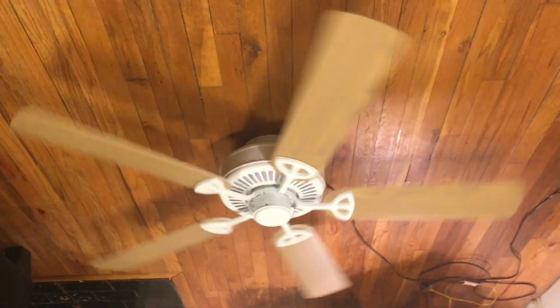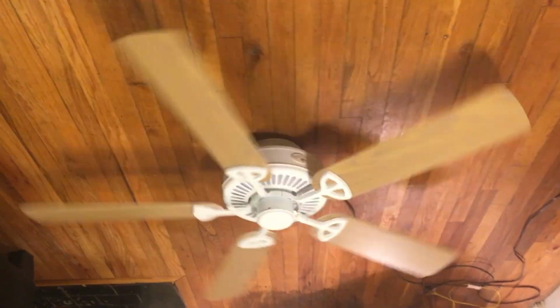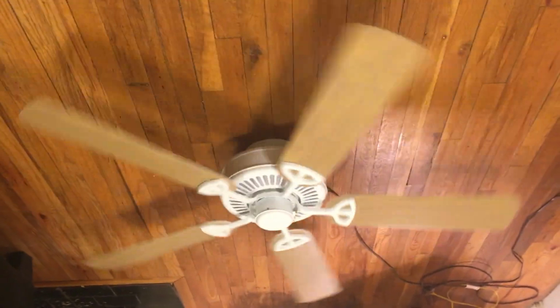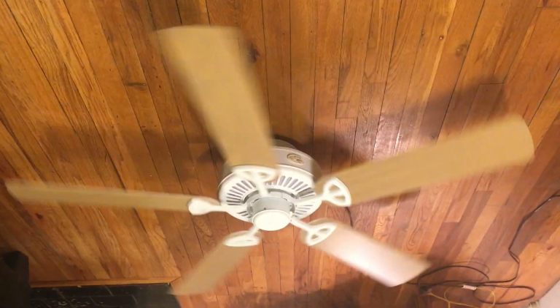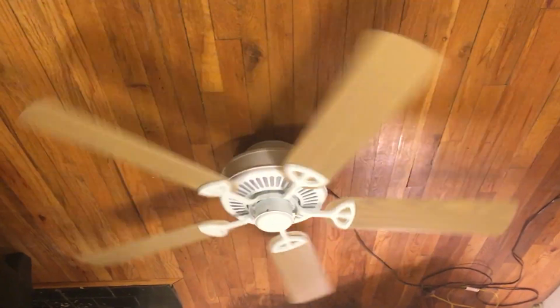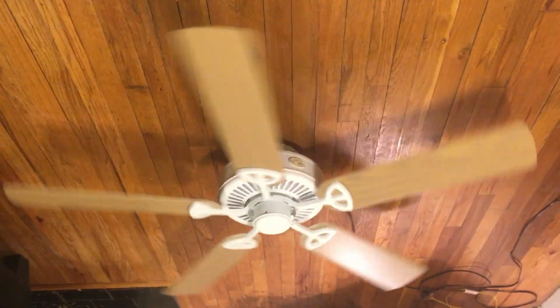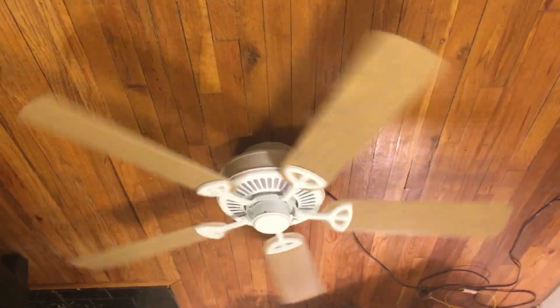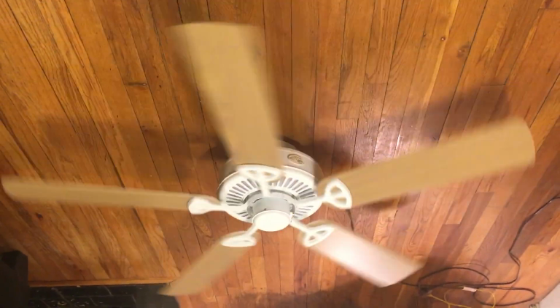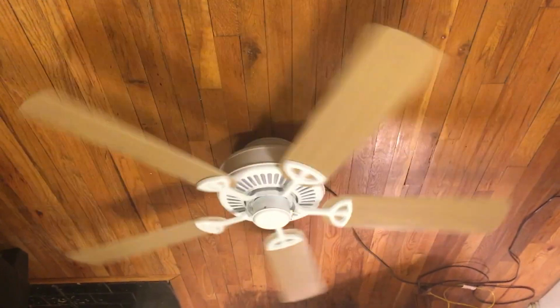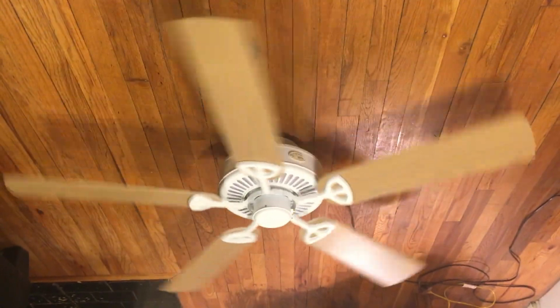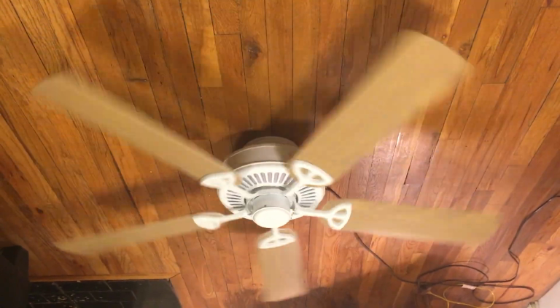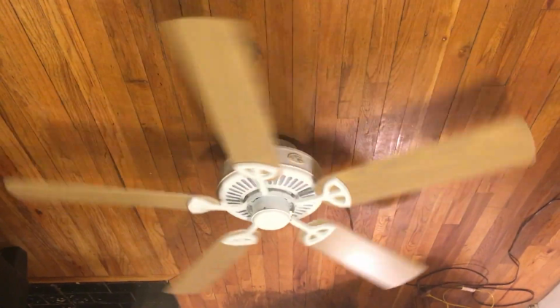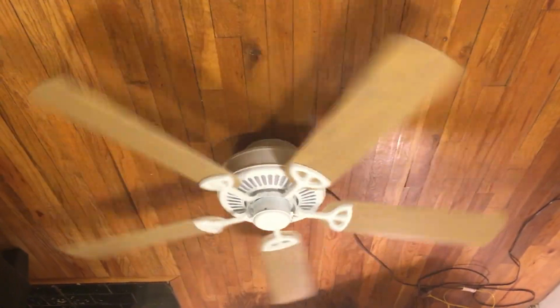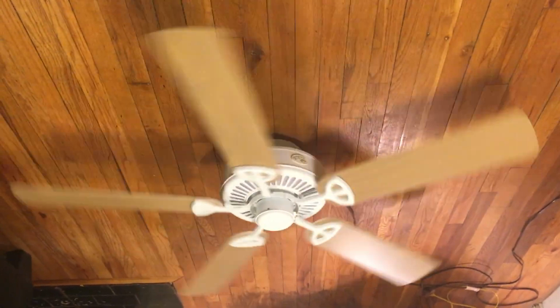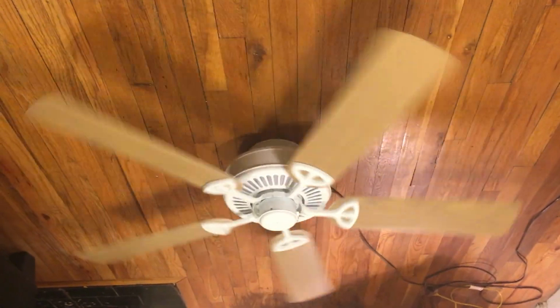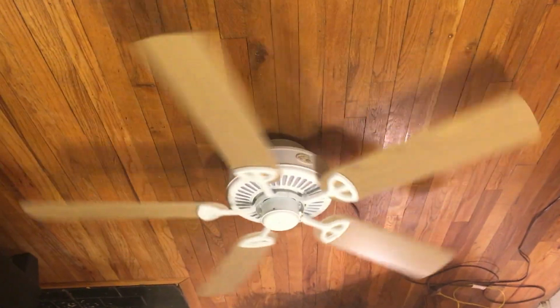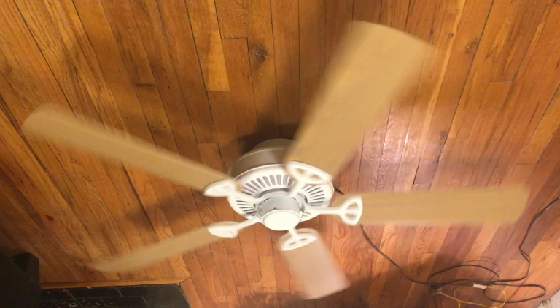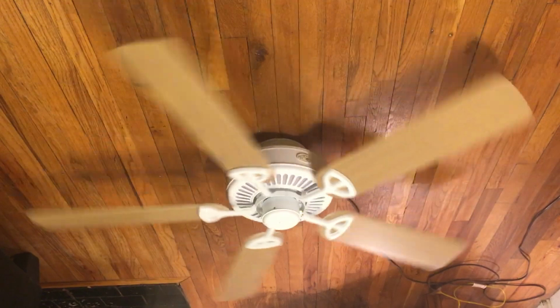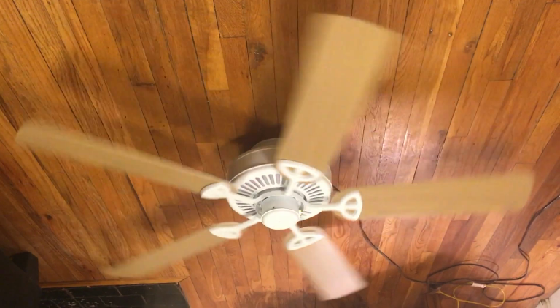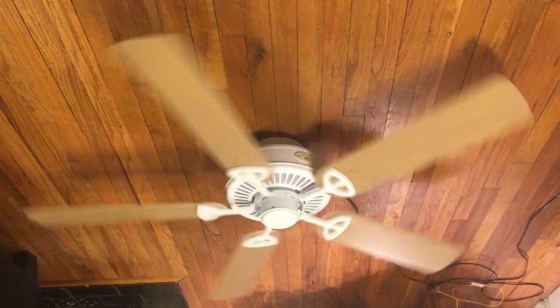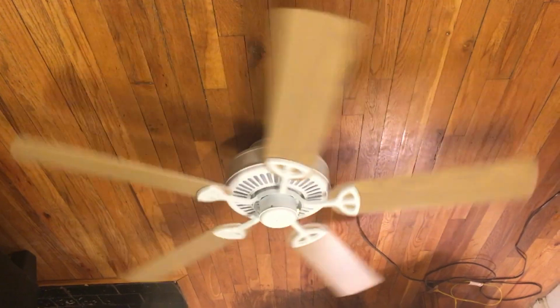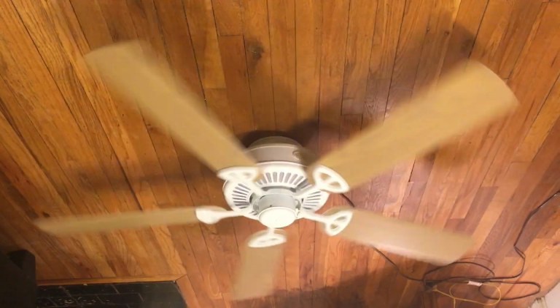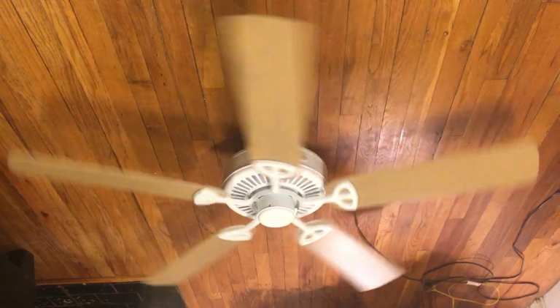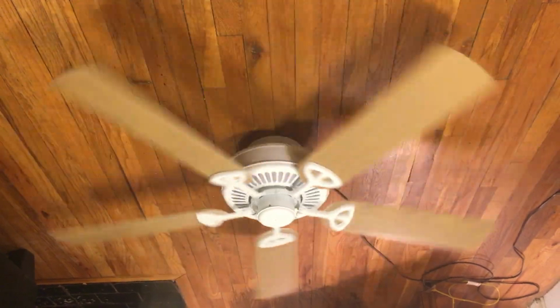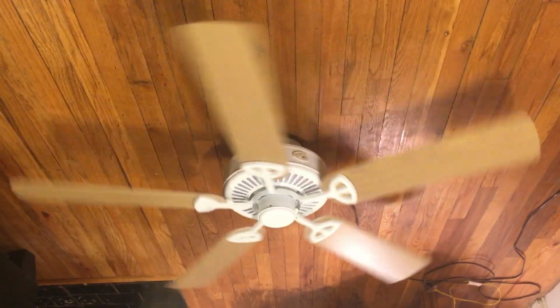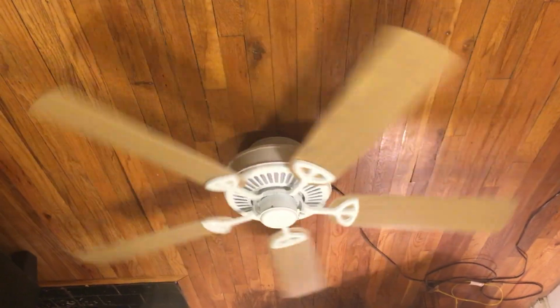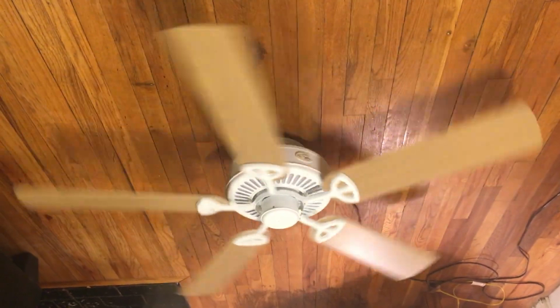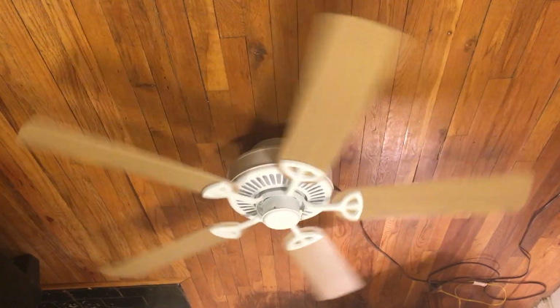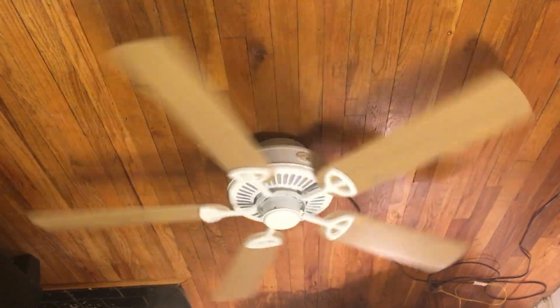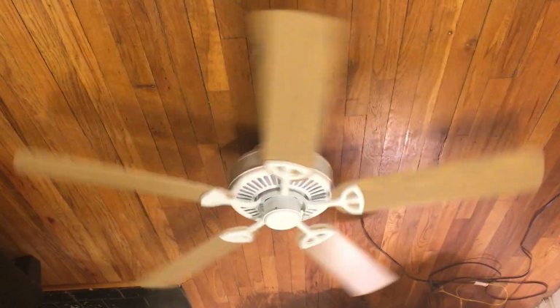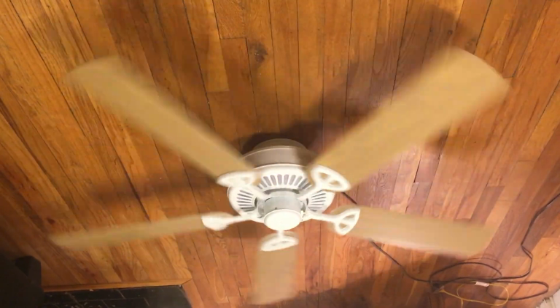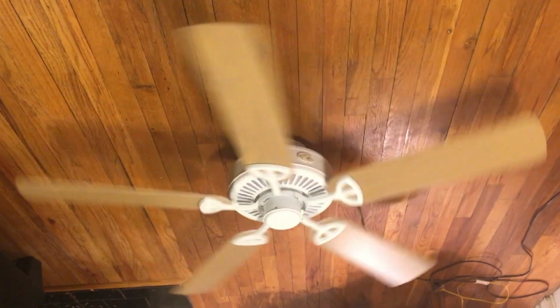It's definitely a fan that I'm happy to own, to be honest, even though it's a newer fan.